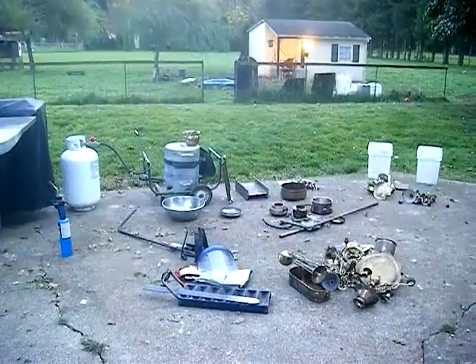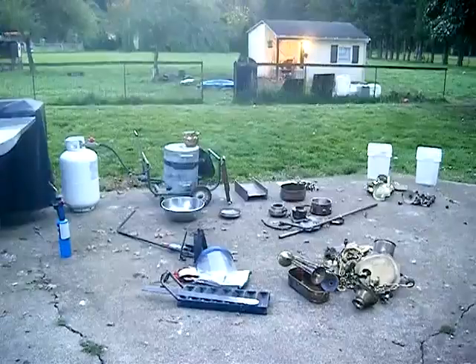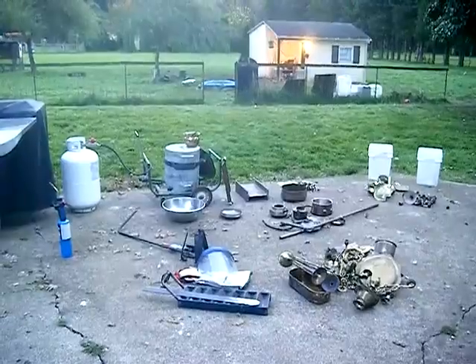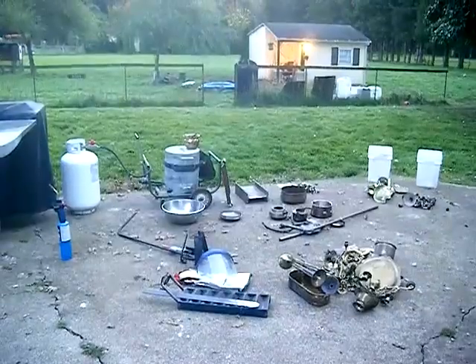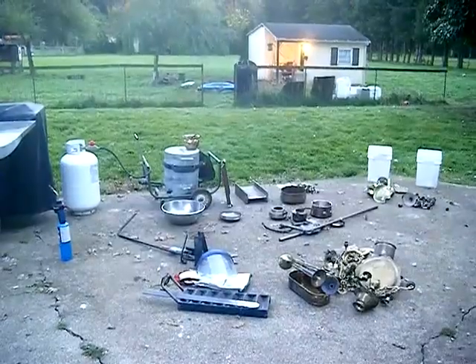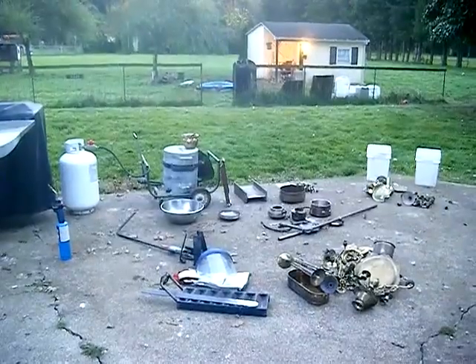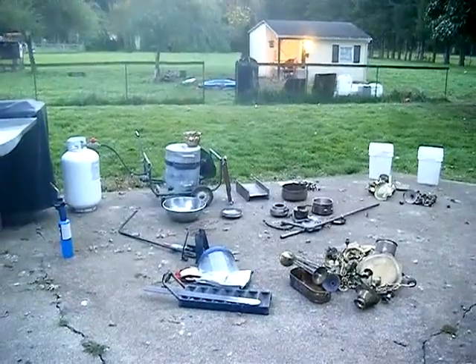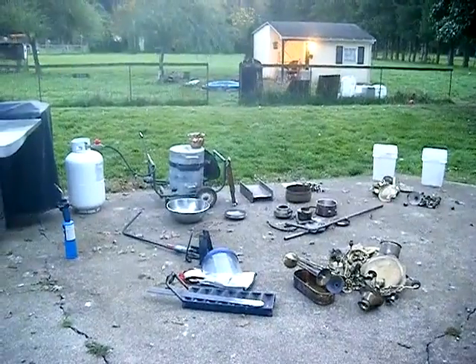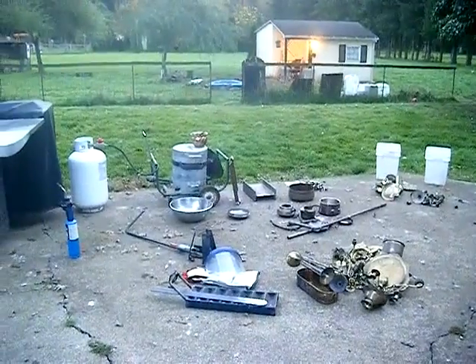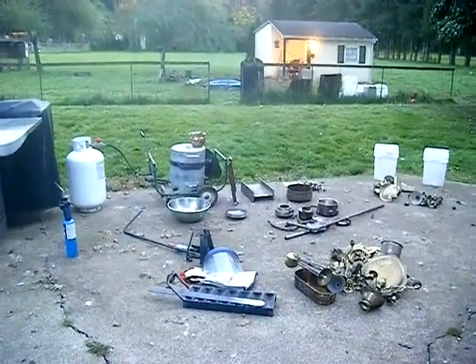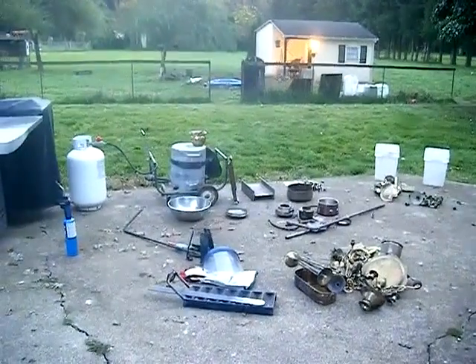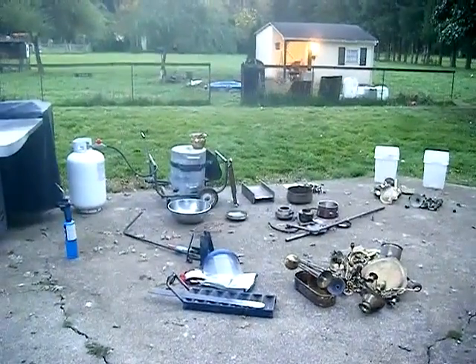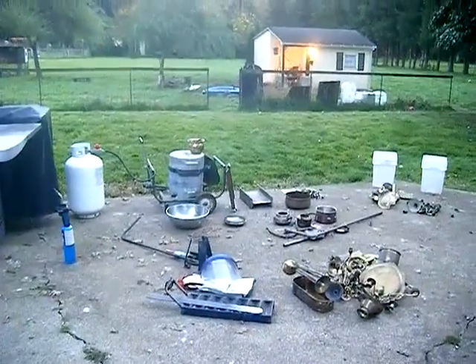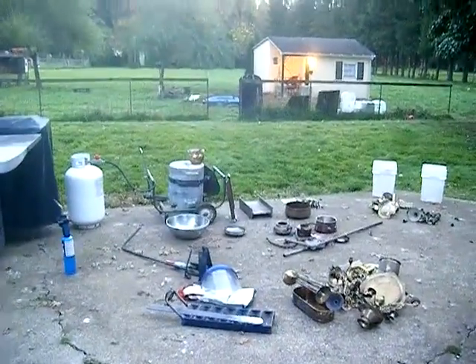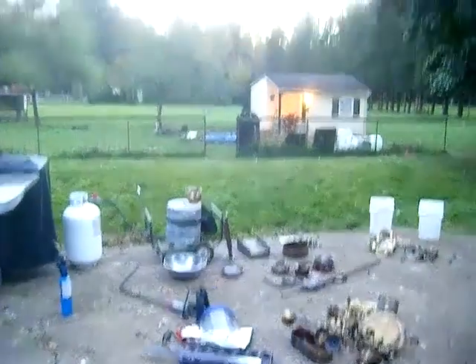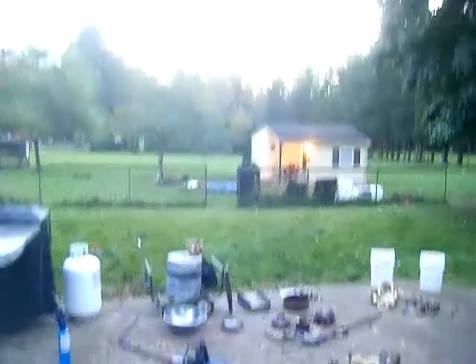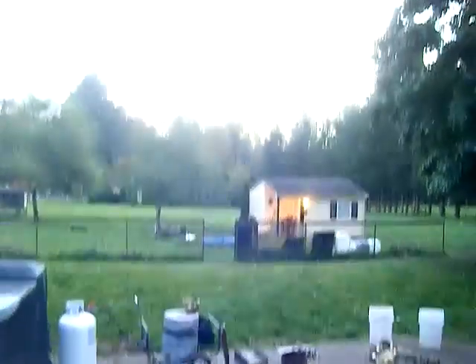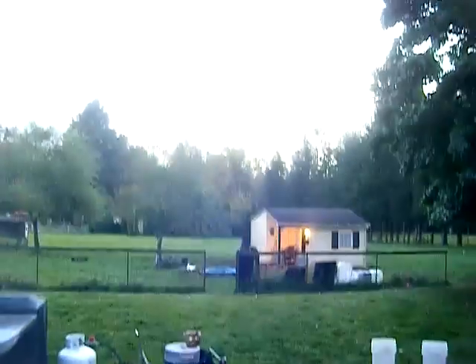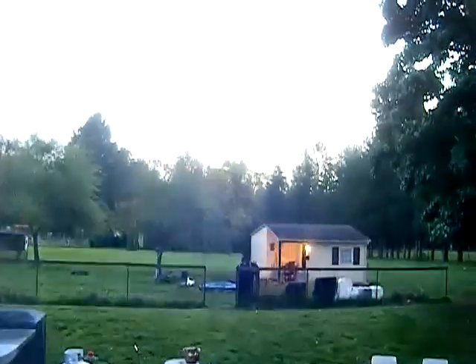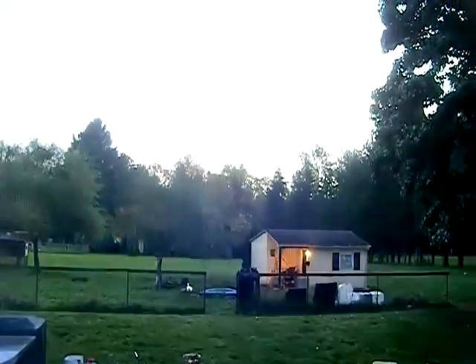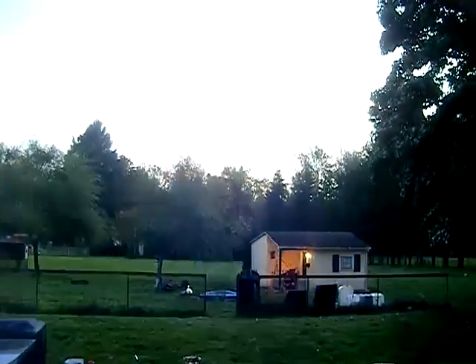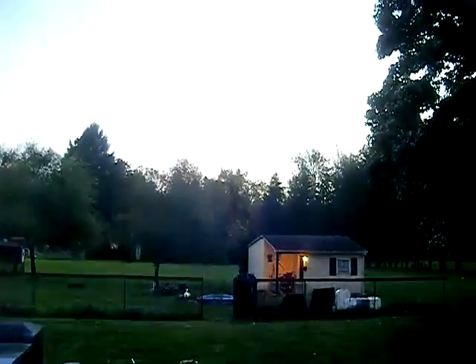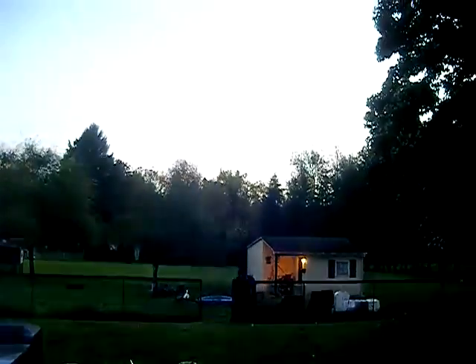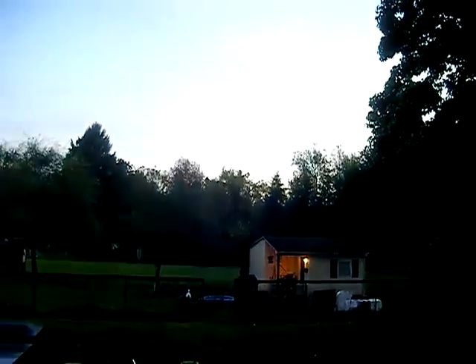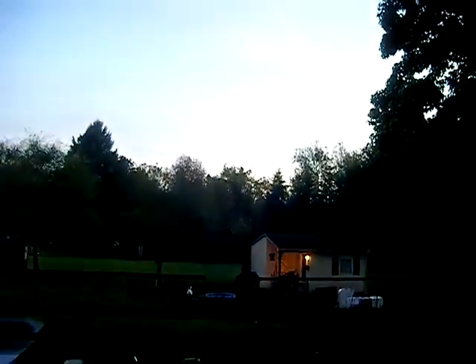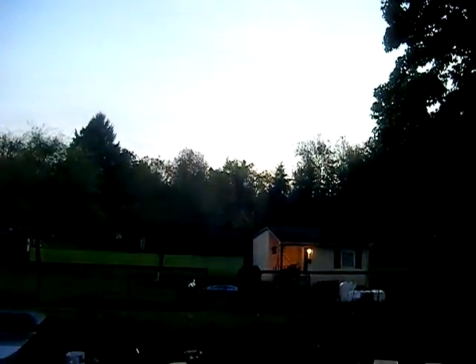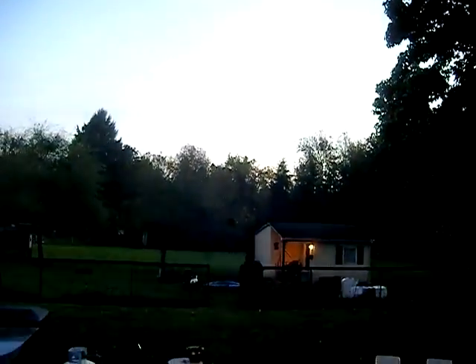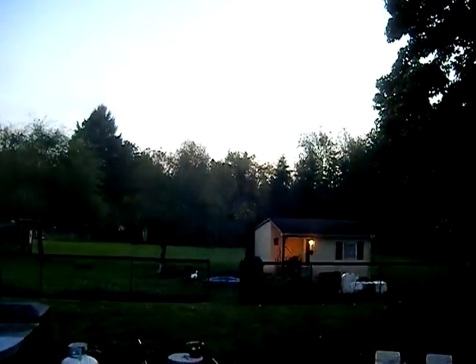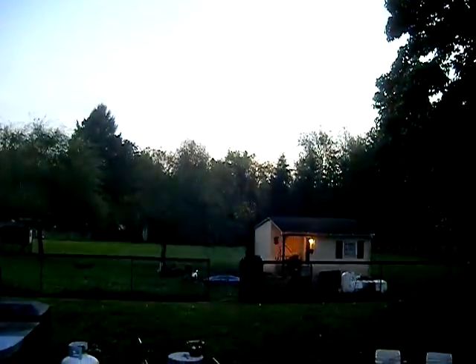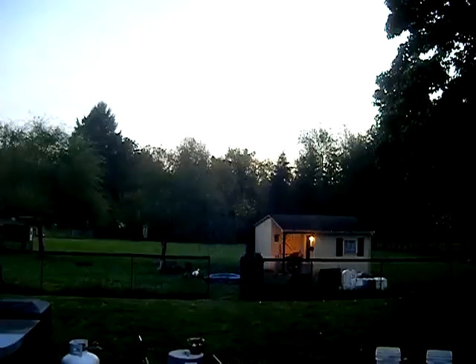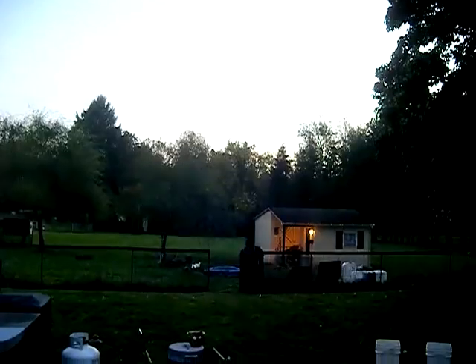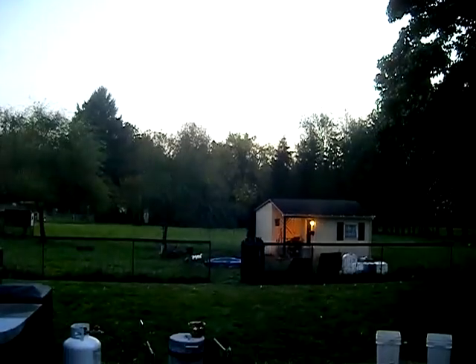I always seem to do my castings when it gets dark, because I get home after work and try to use whatever daylight's left.